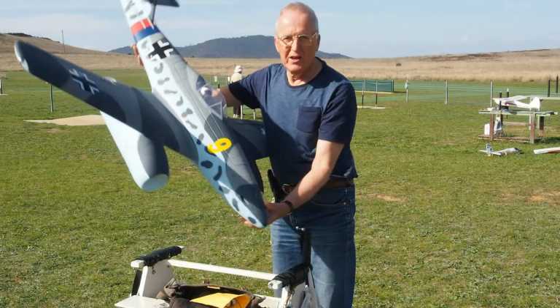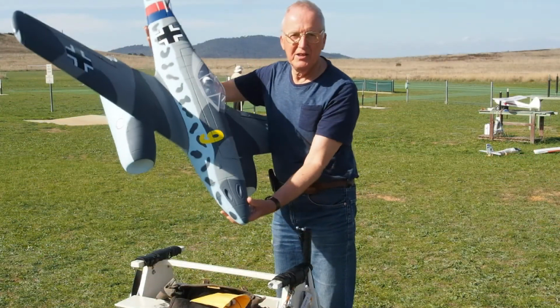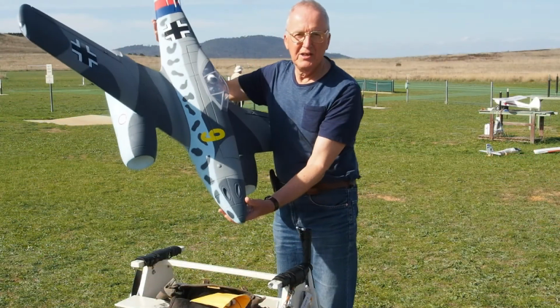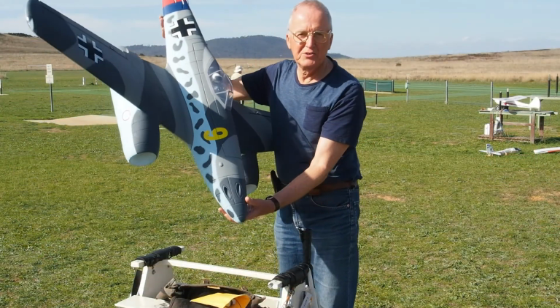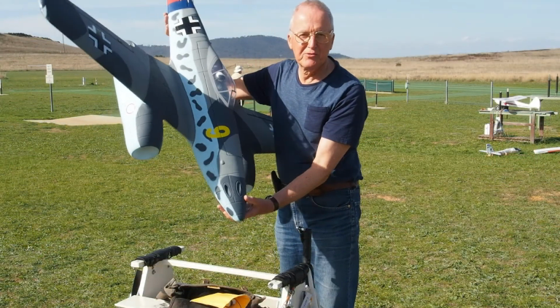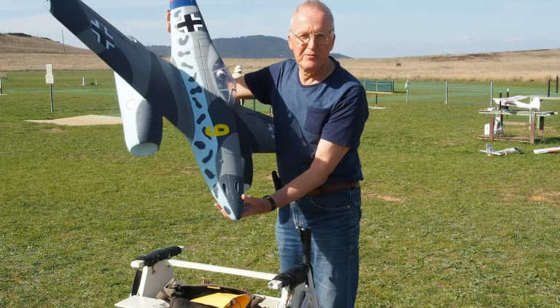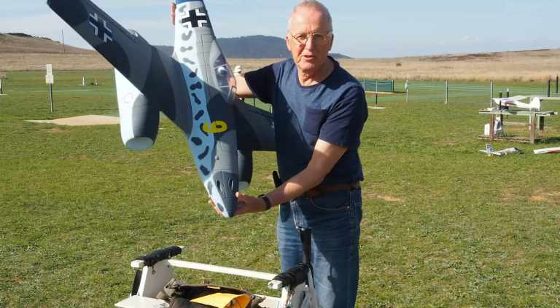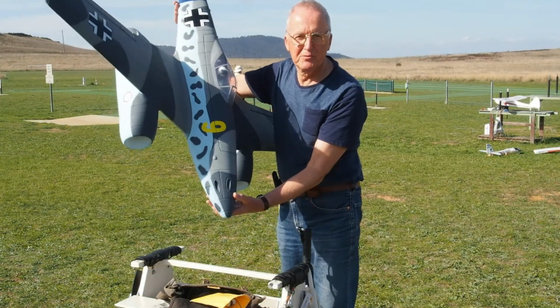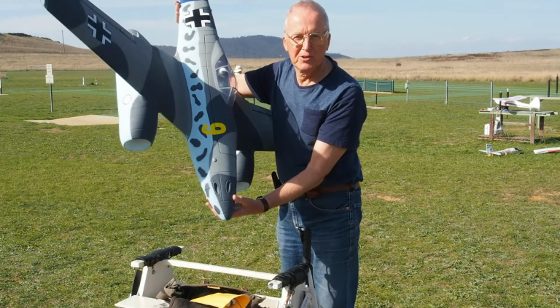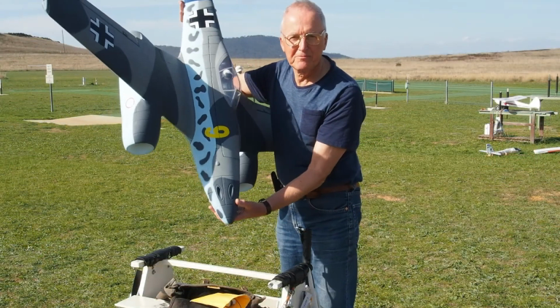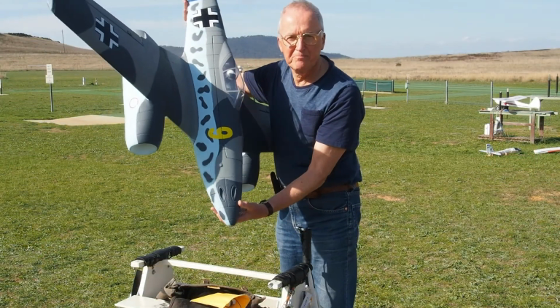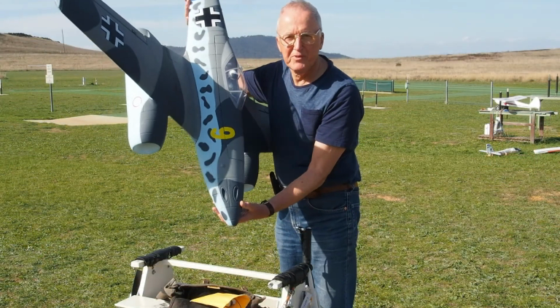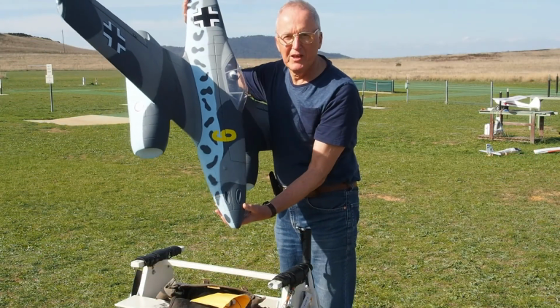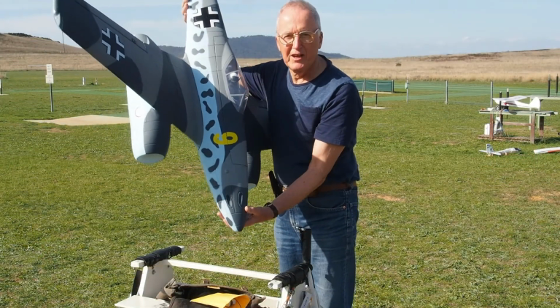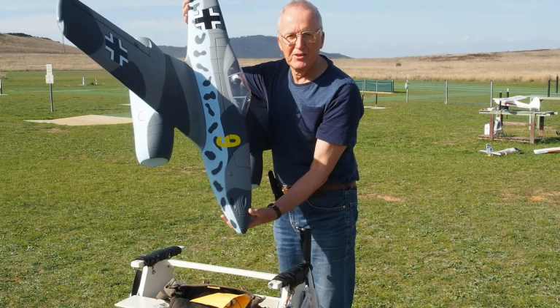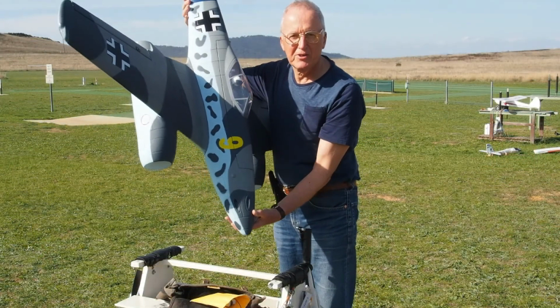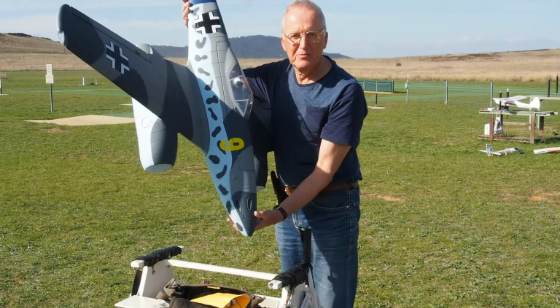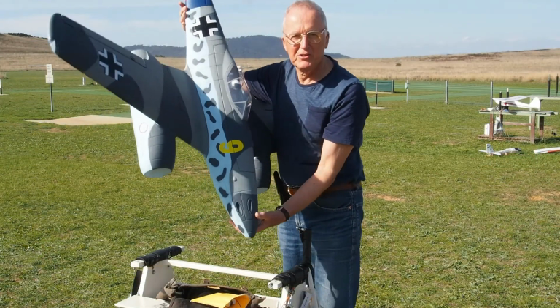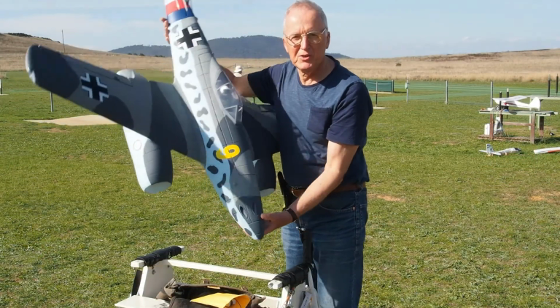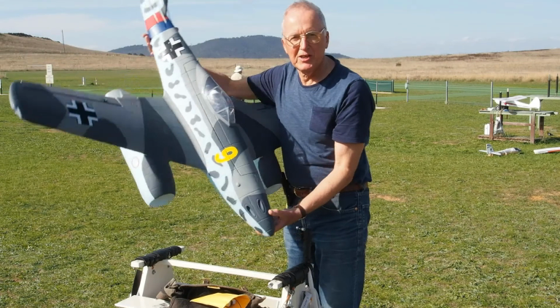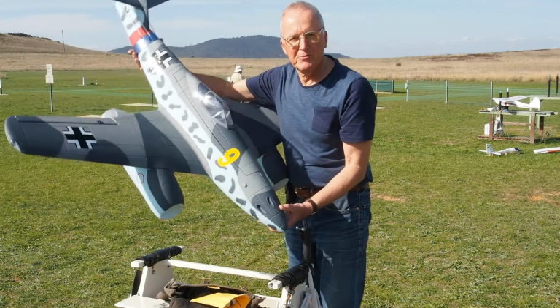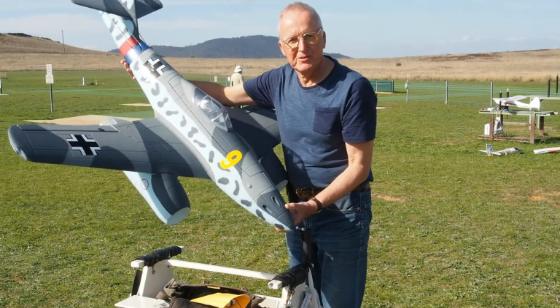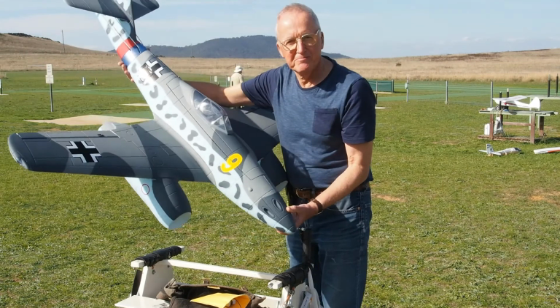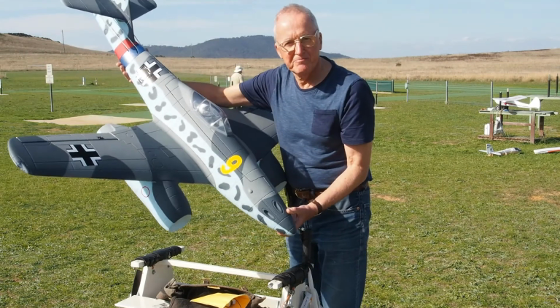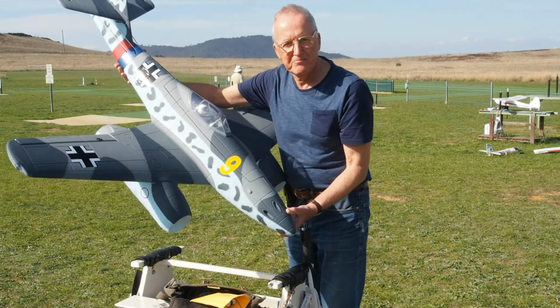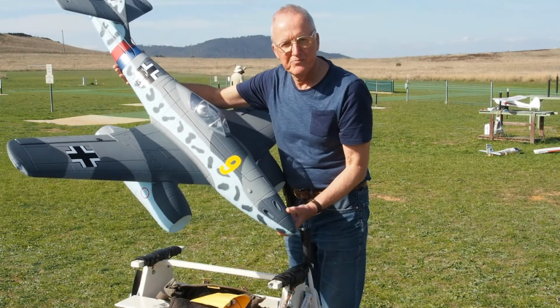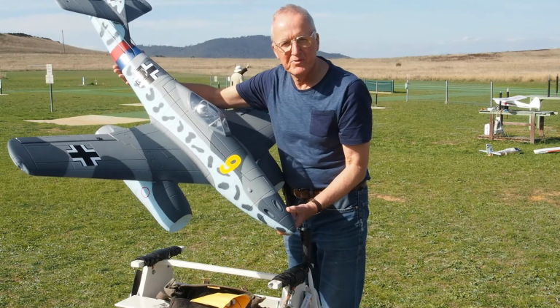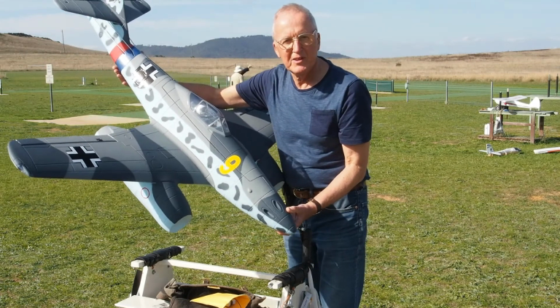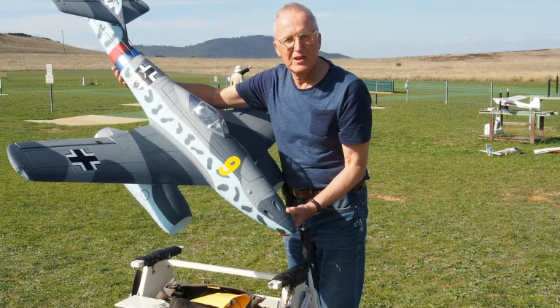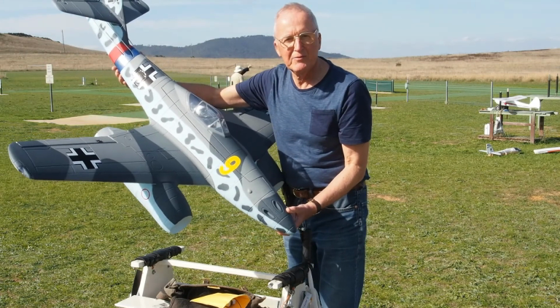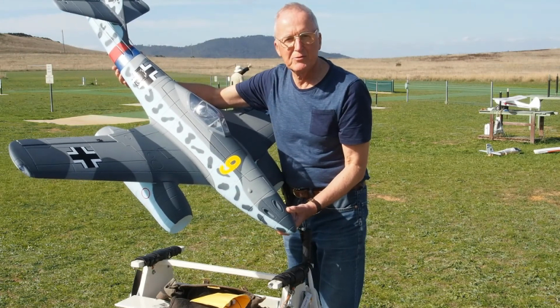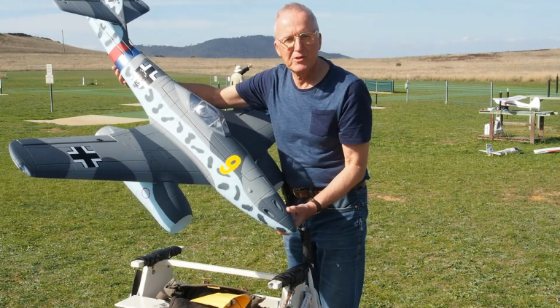It's a great flying model and I'd recommend it to anybody. Have a good flight.